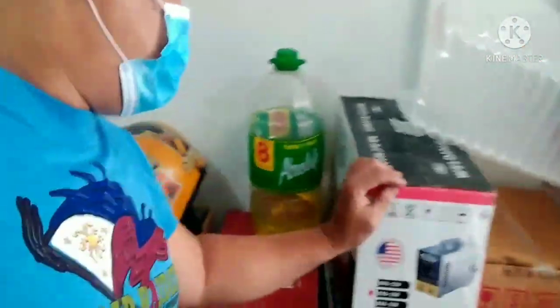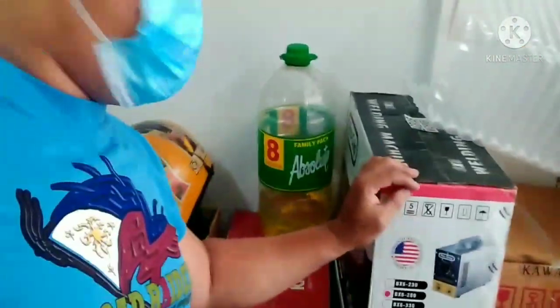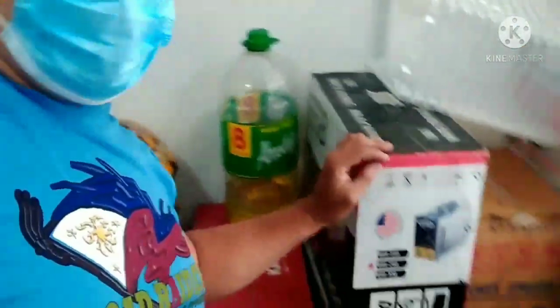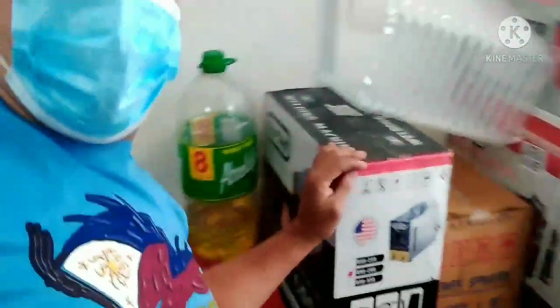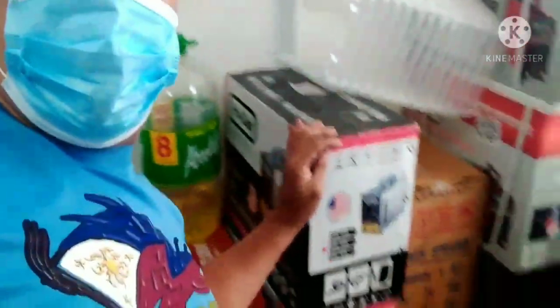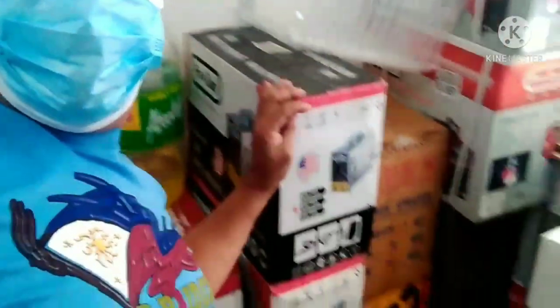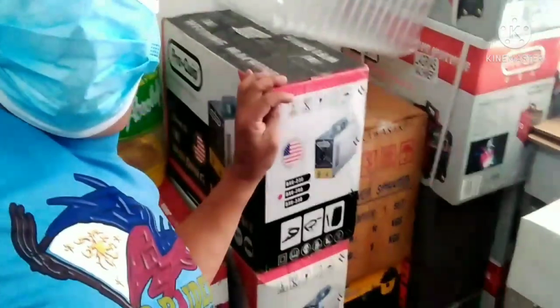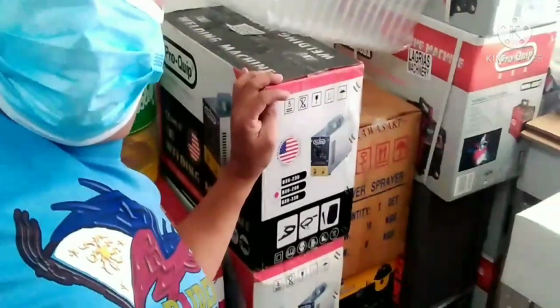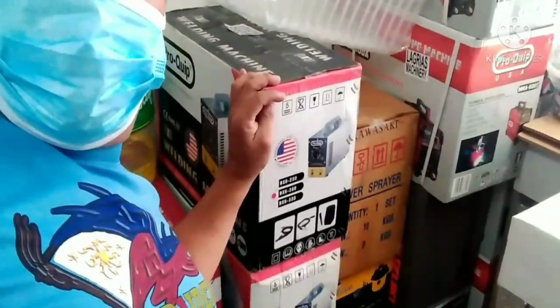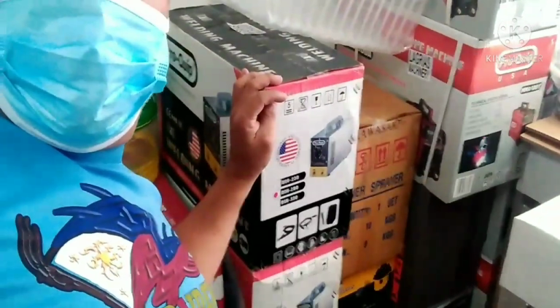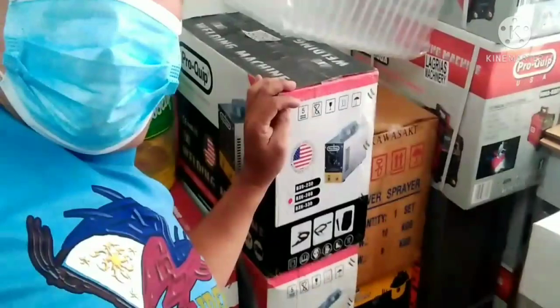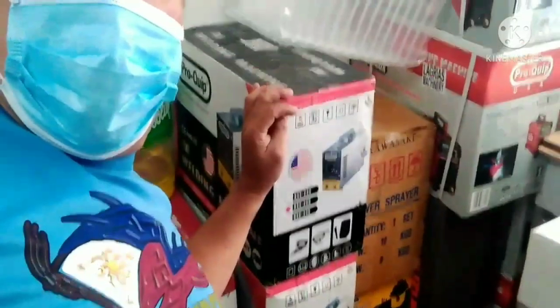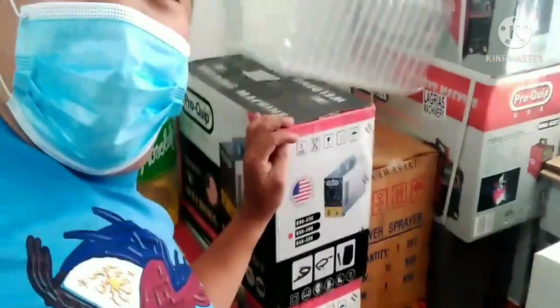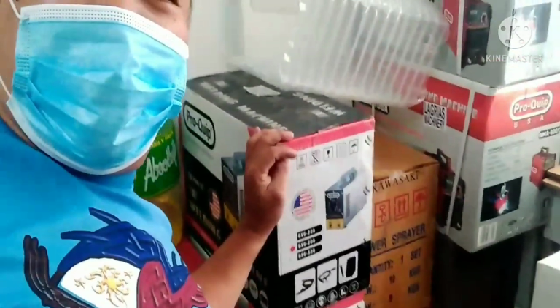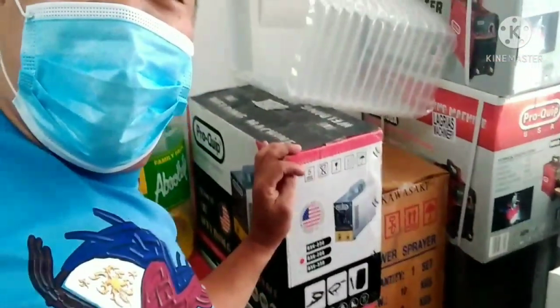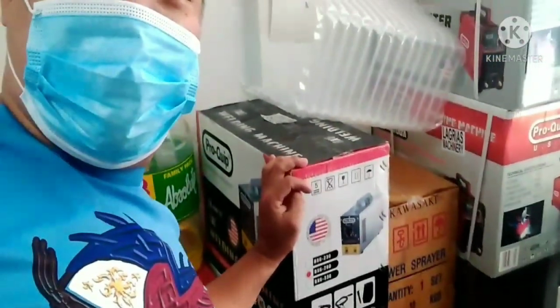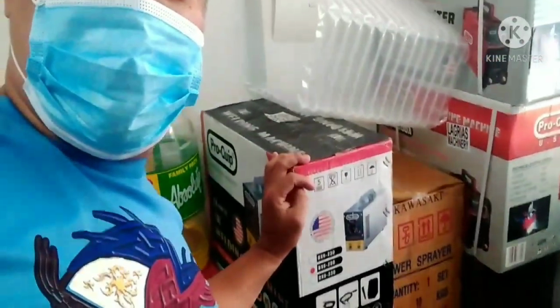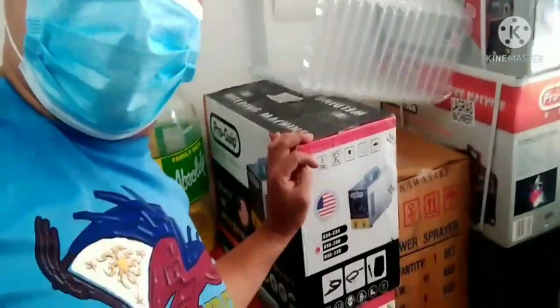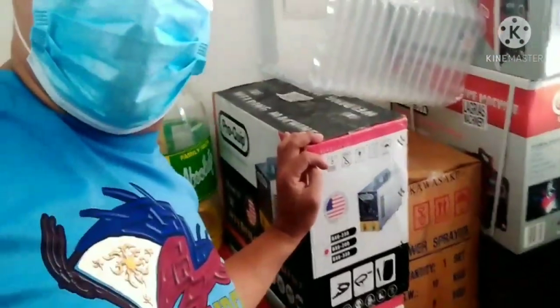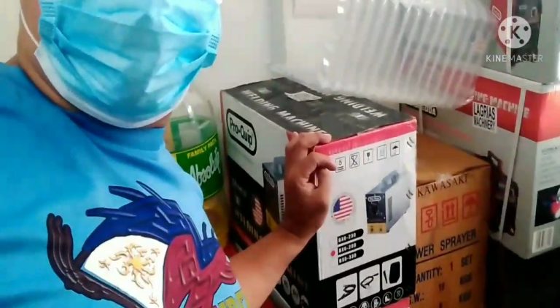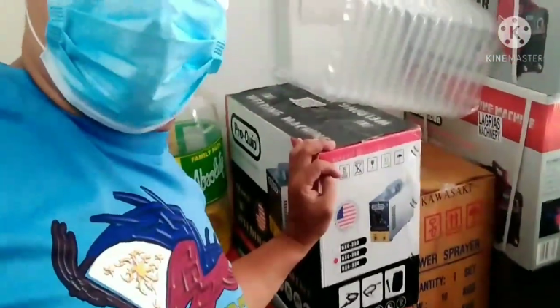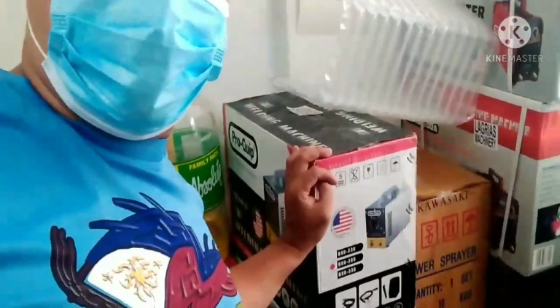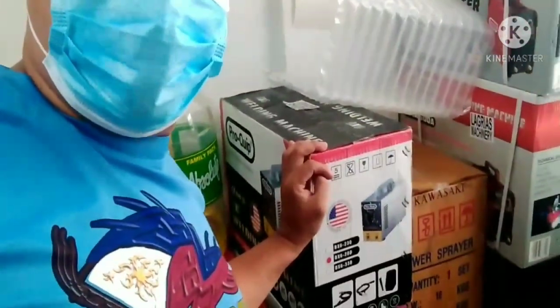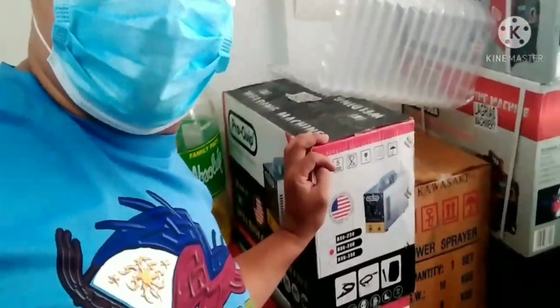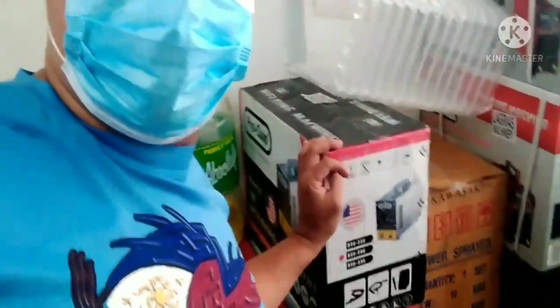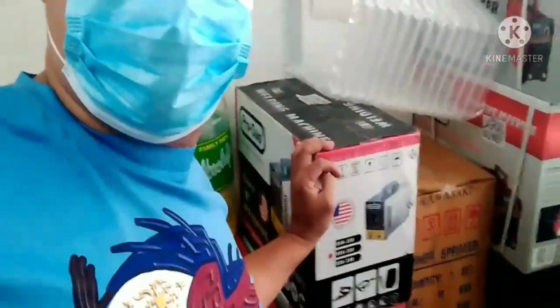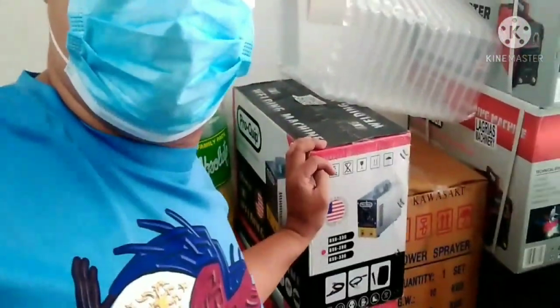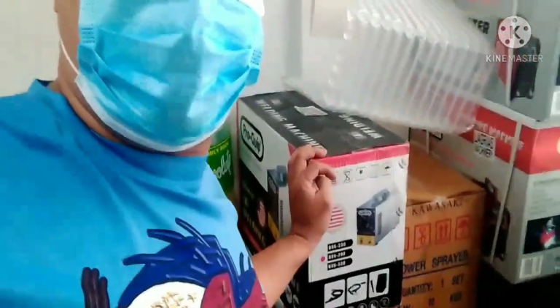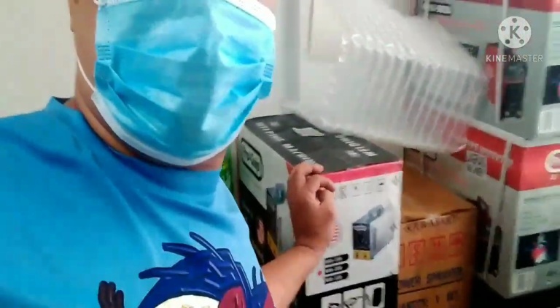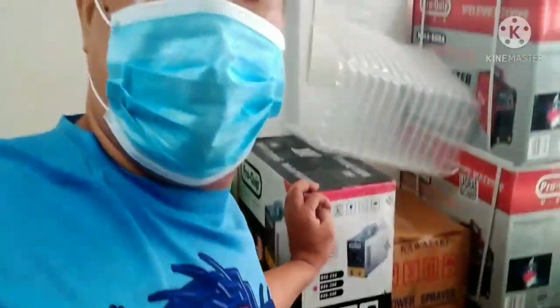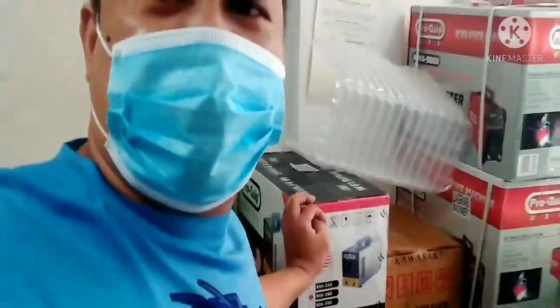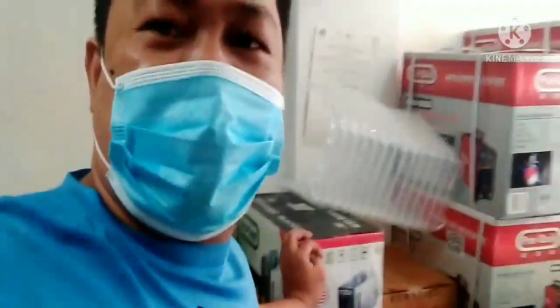Pro-quave. Pro-quave welding na stainless yung katawan. I-unboxing natin para magkita din yung hitsura.